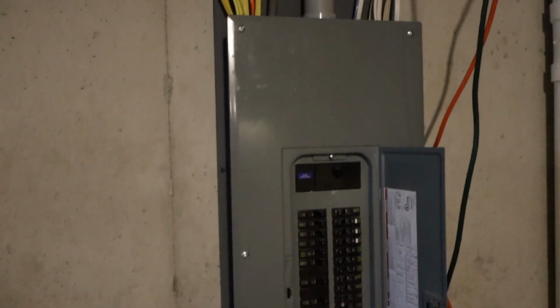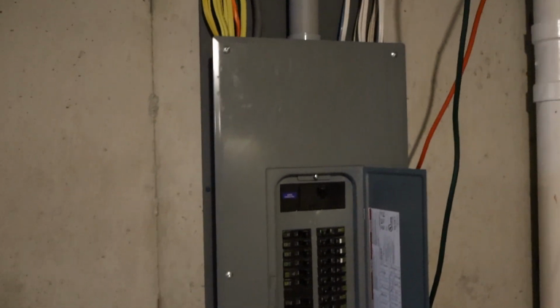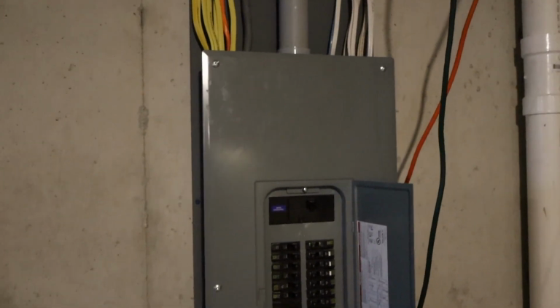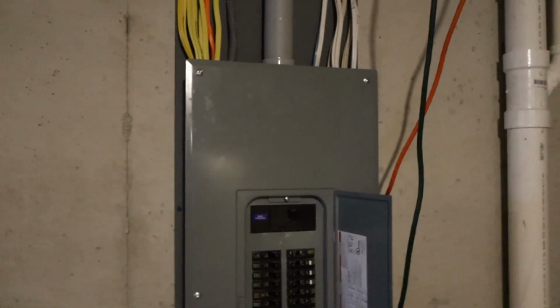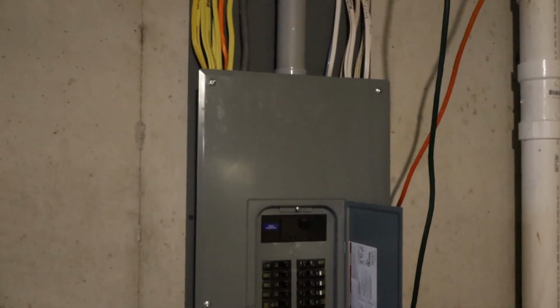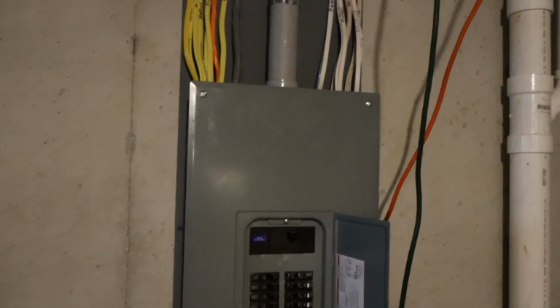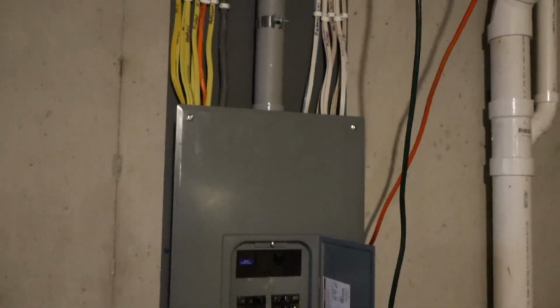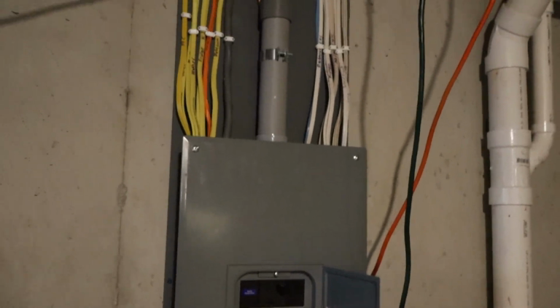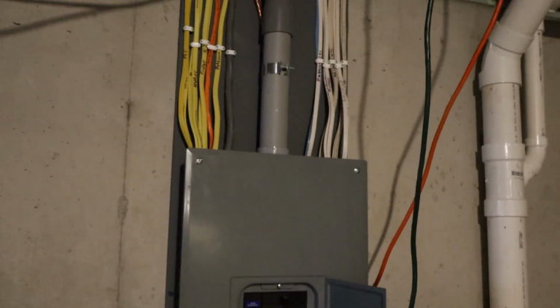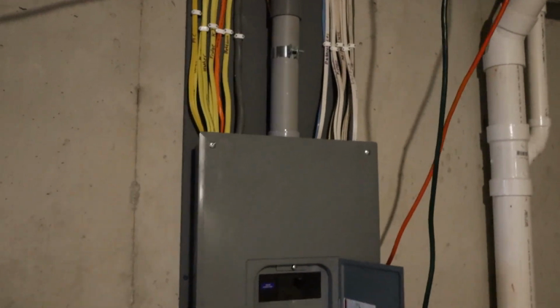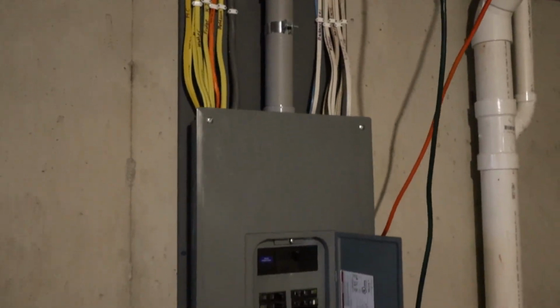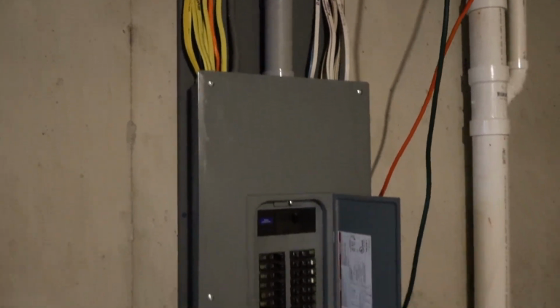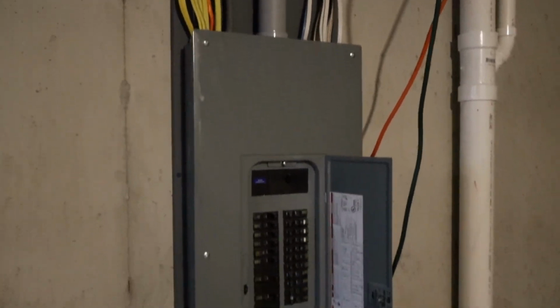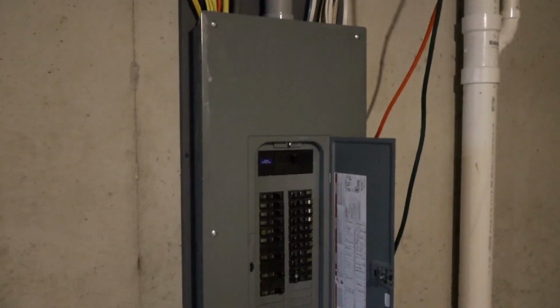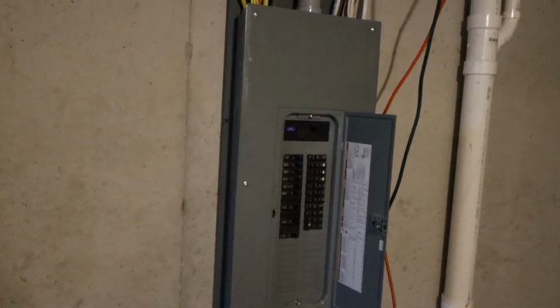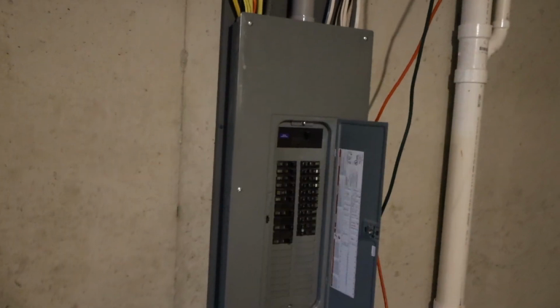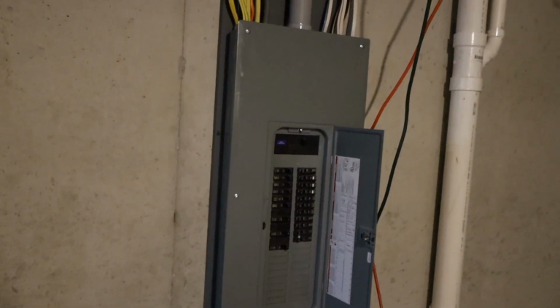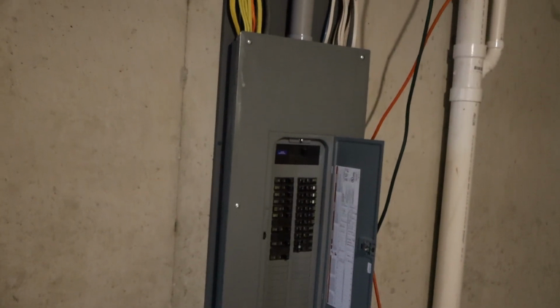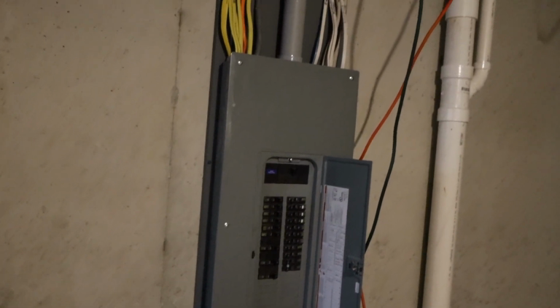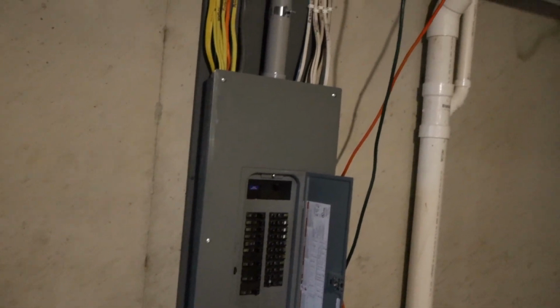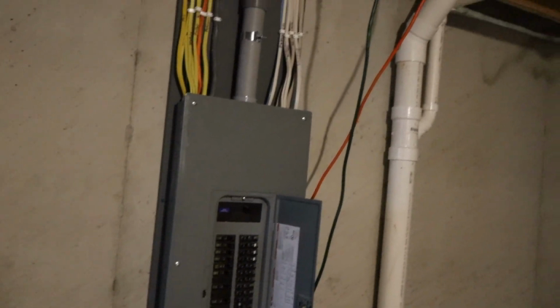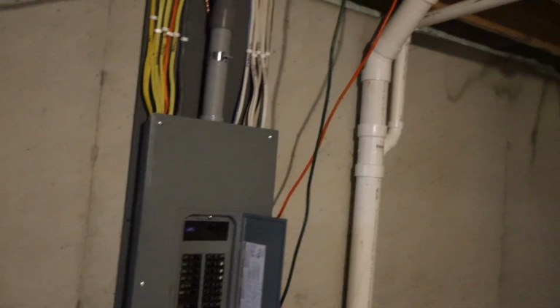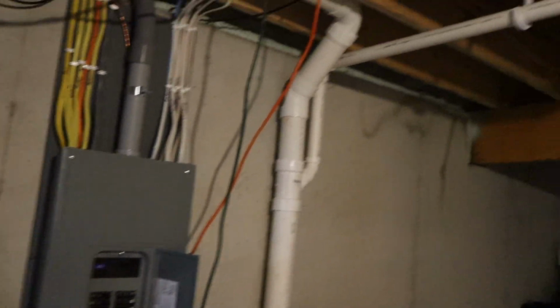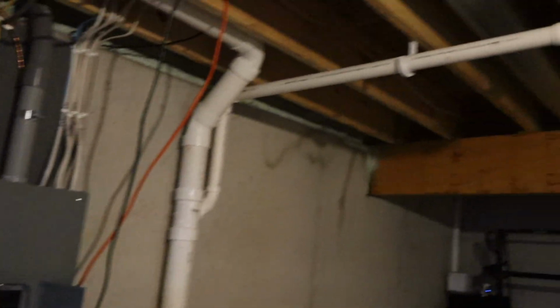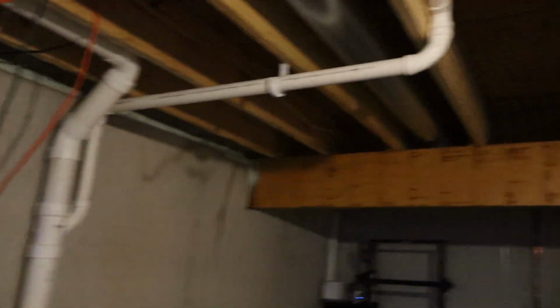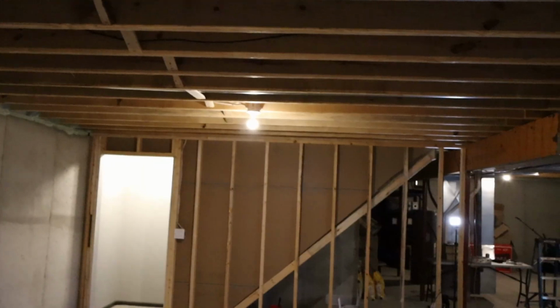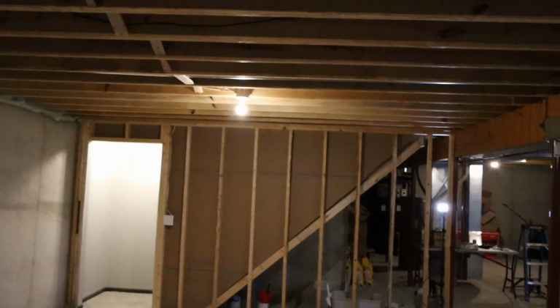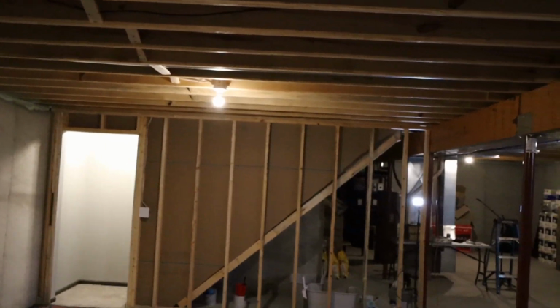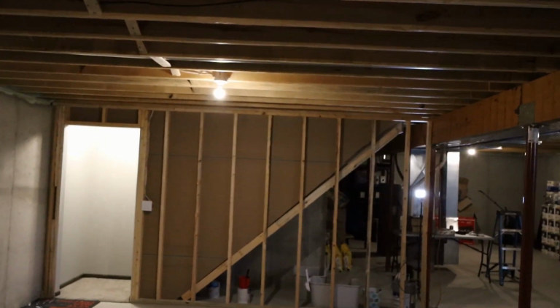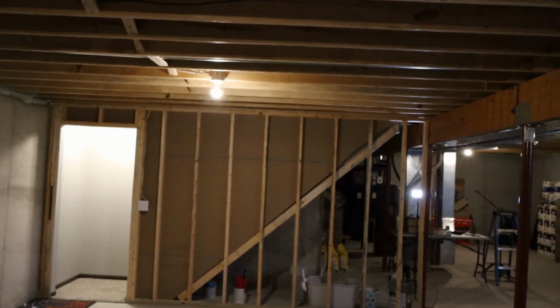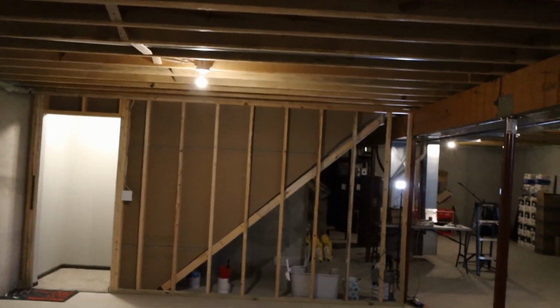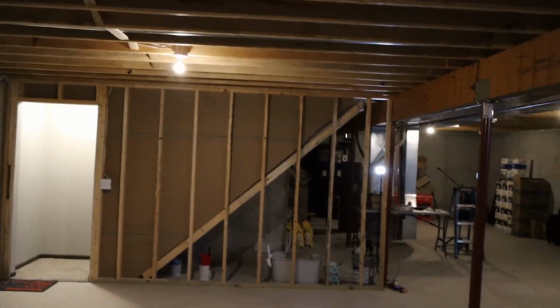I think what I'm going to do first is run the wire, just to get that out of the way.